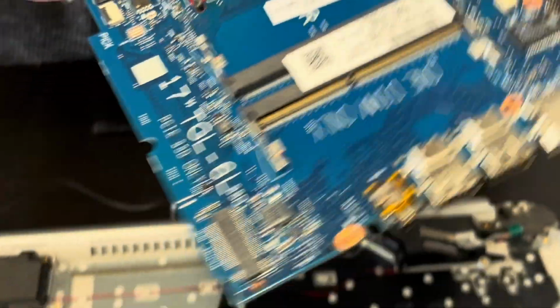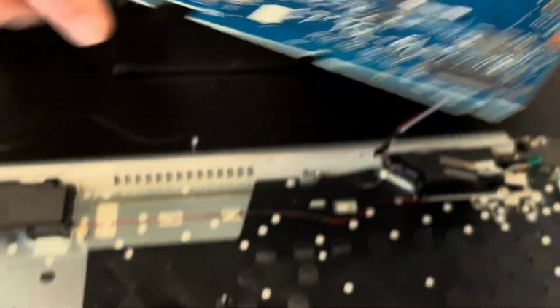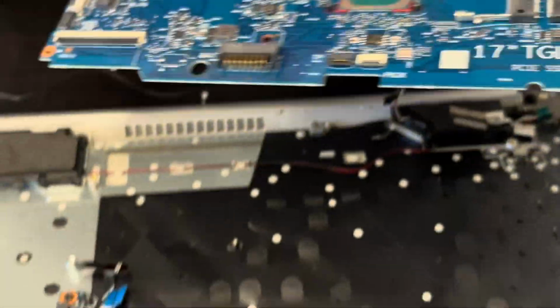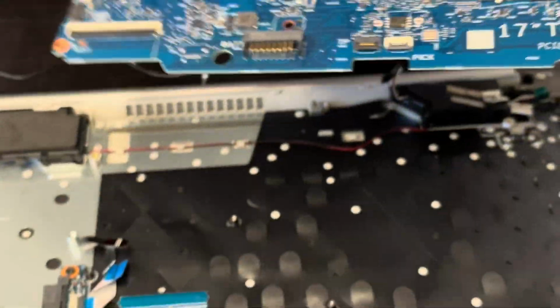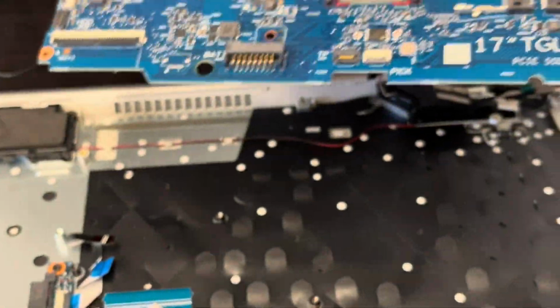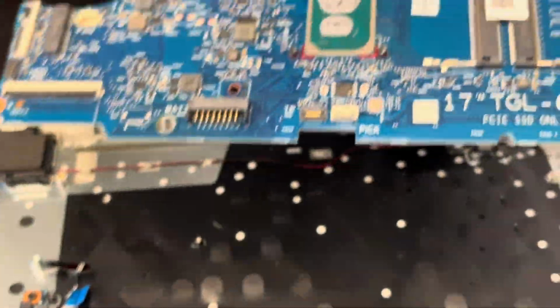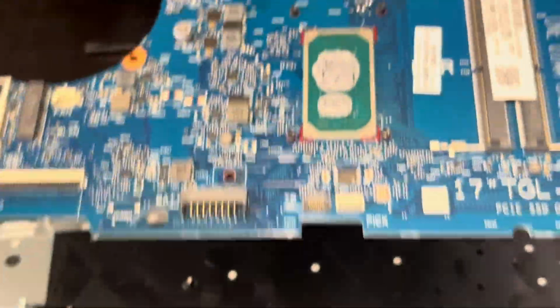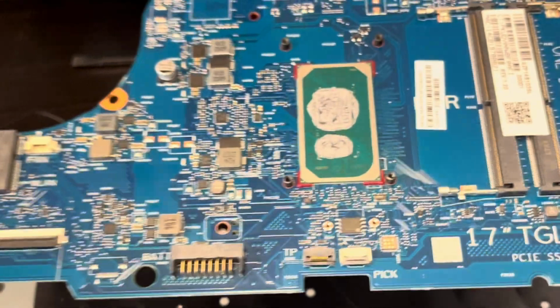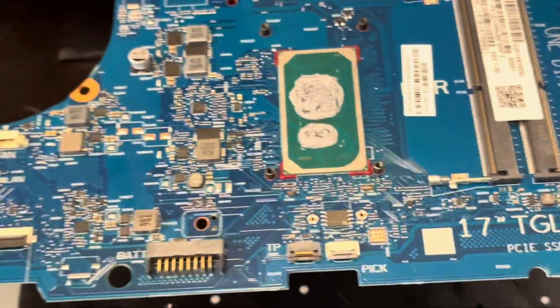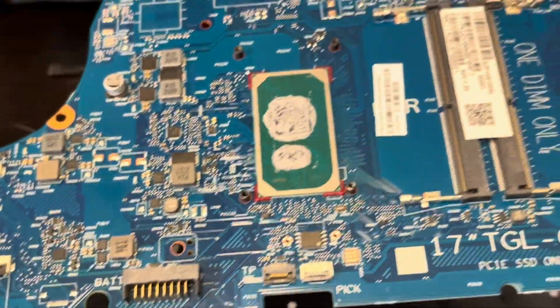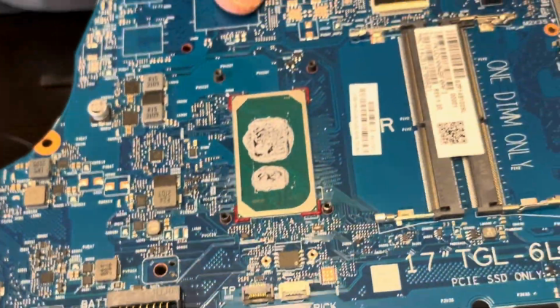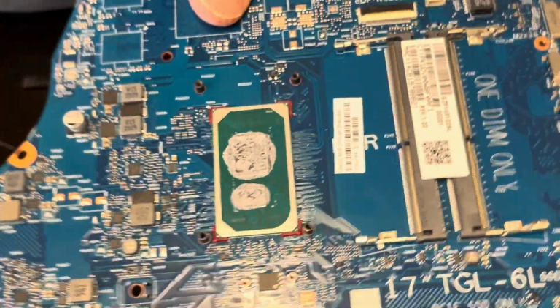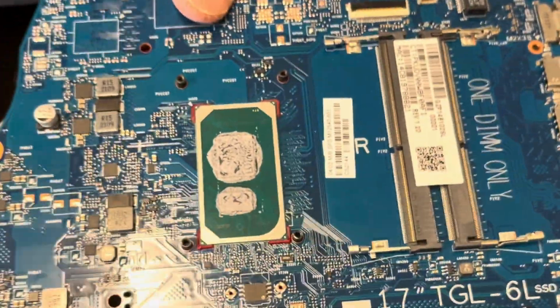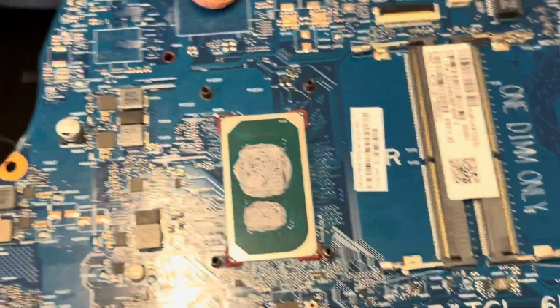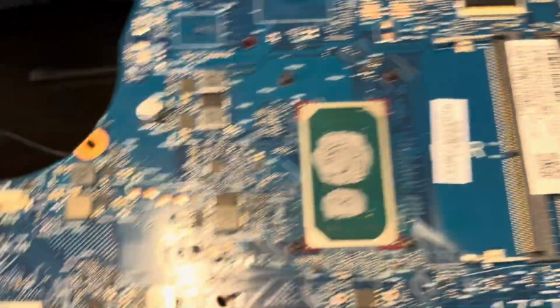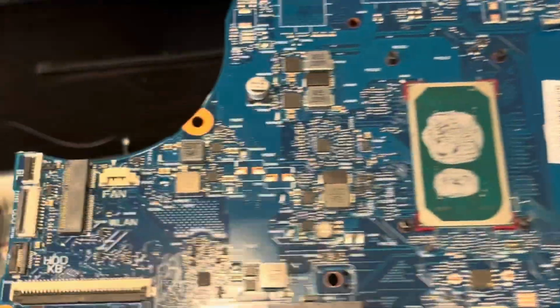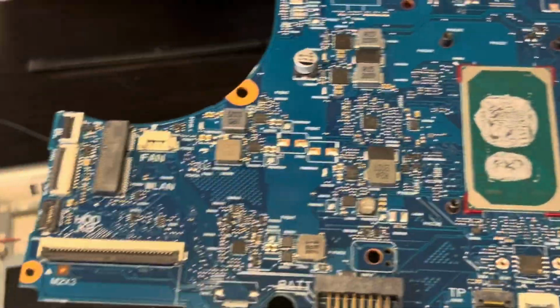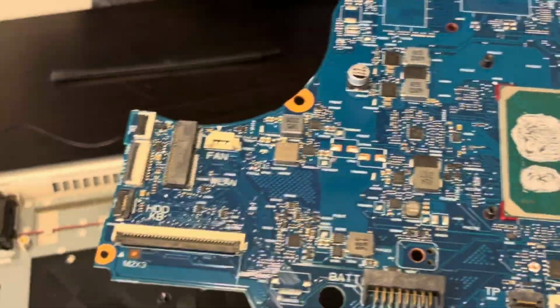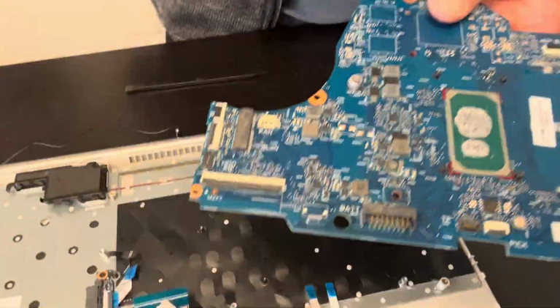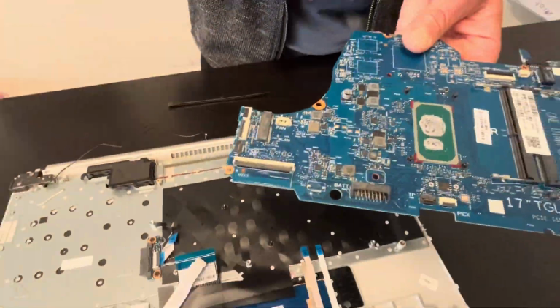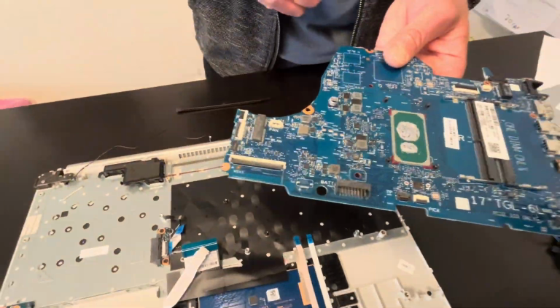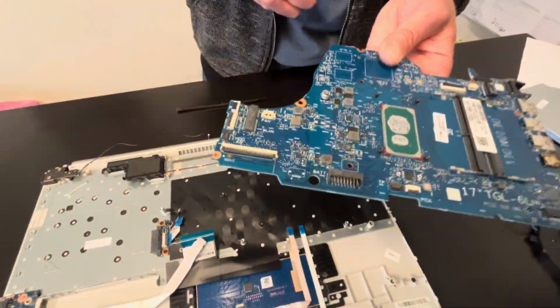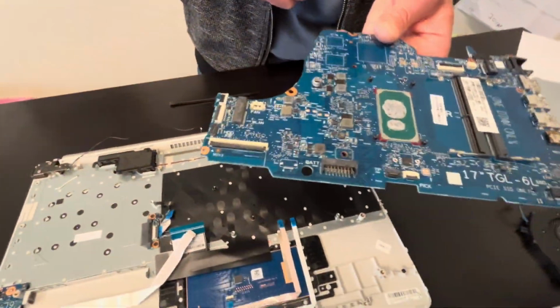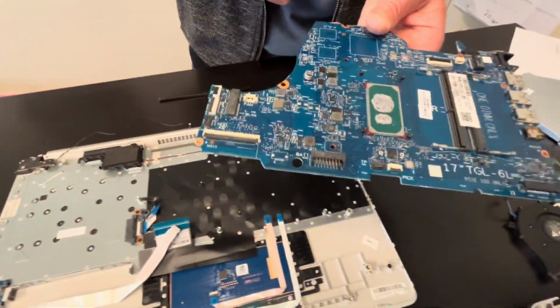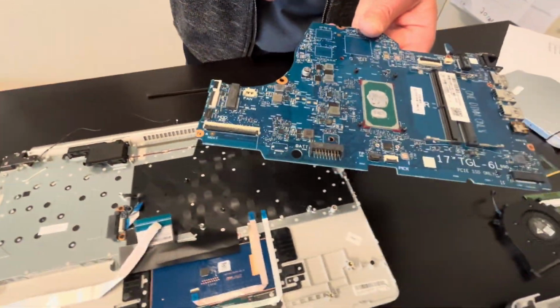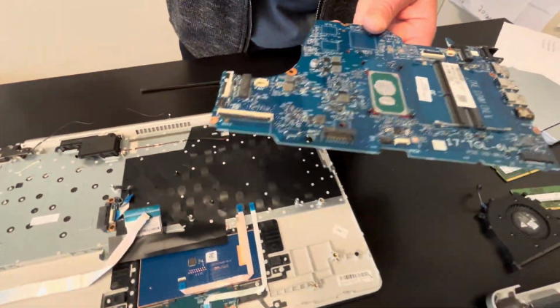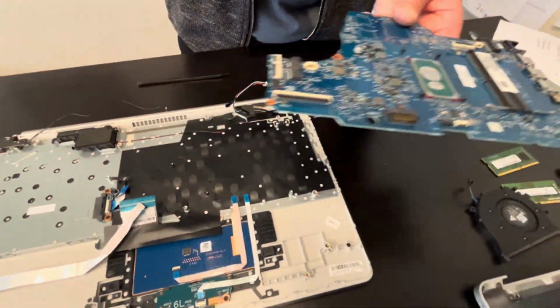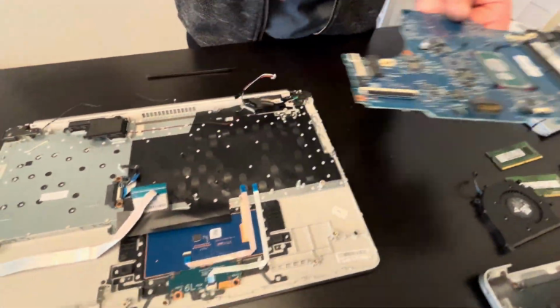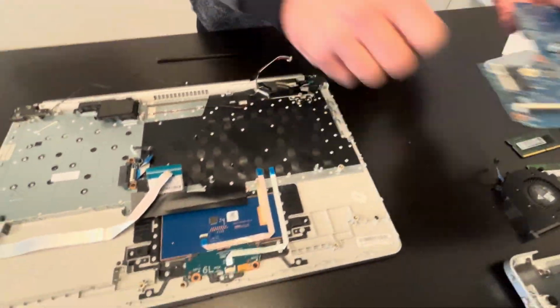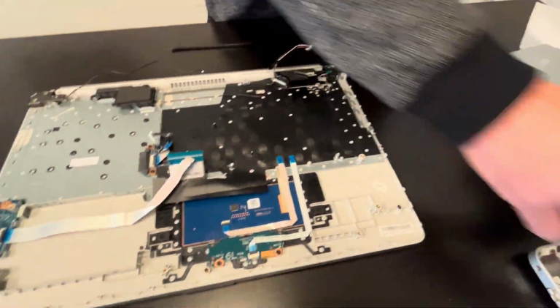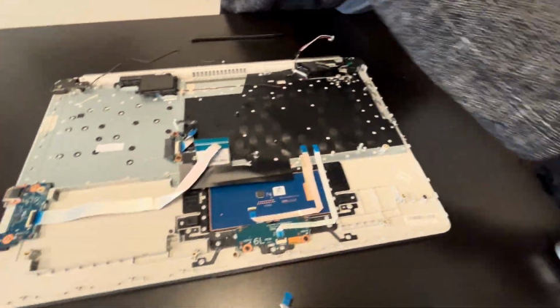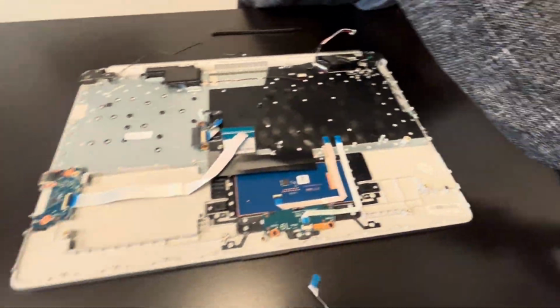The processor is soldered on the motherboard, so we cannot replace it individually. If it doesn't work, you have to replace the whole motherboard.